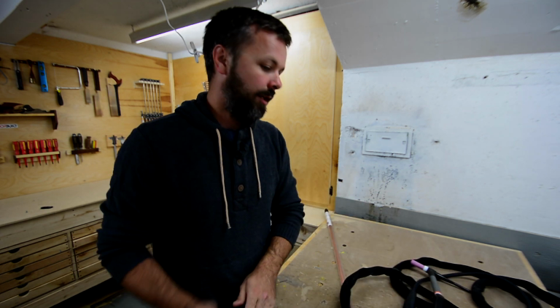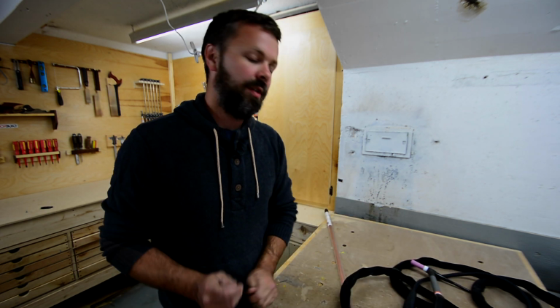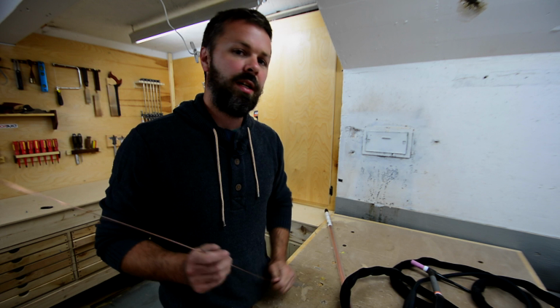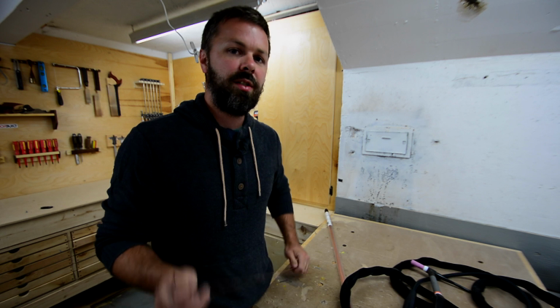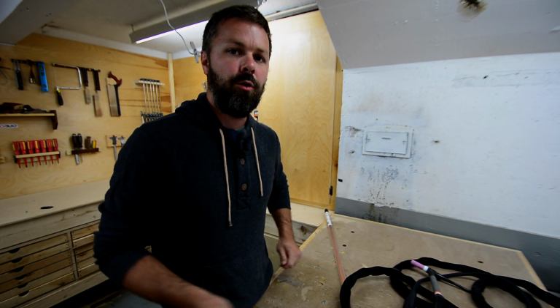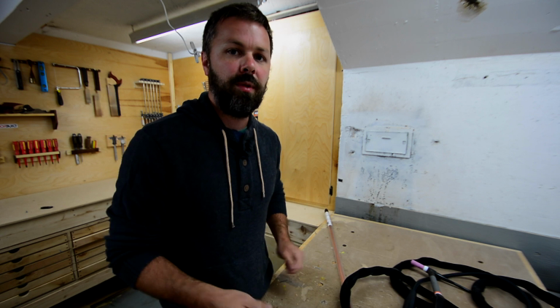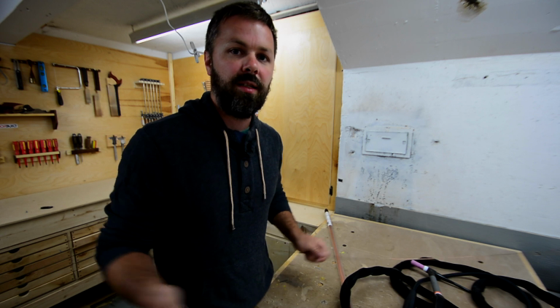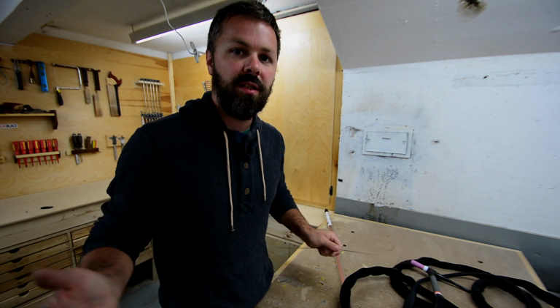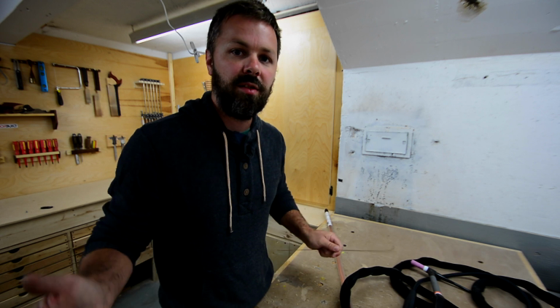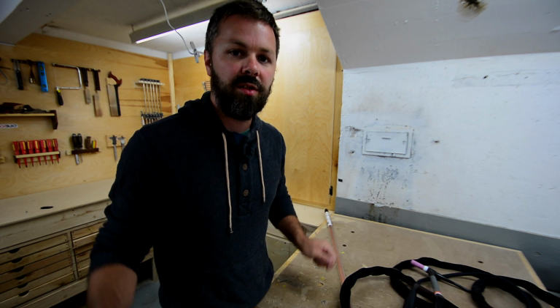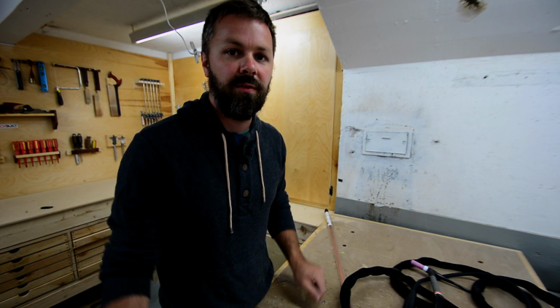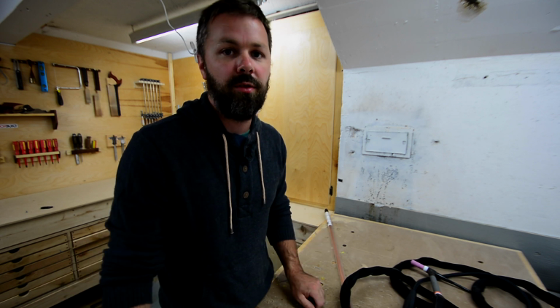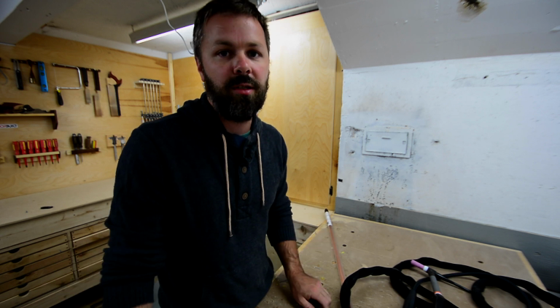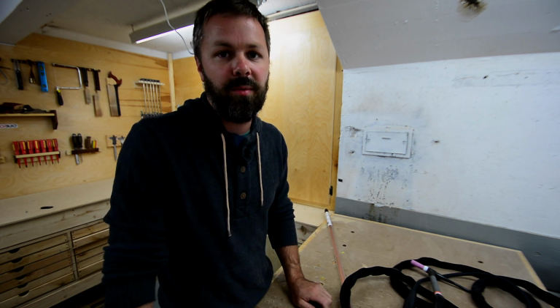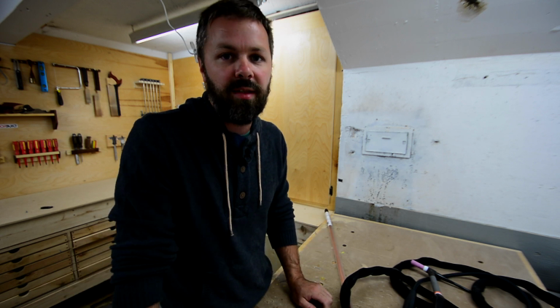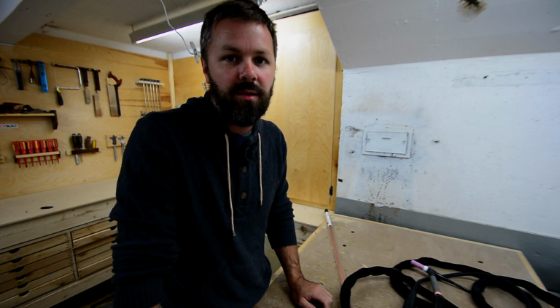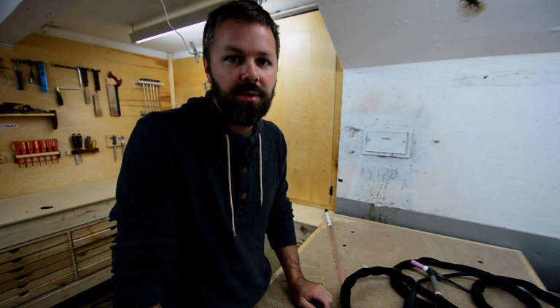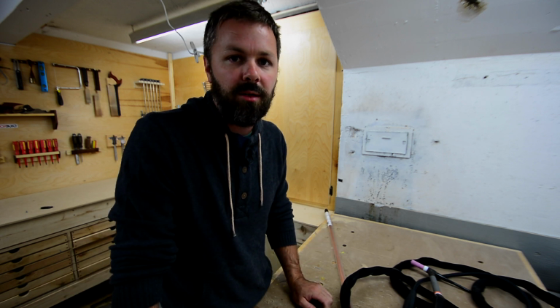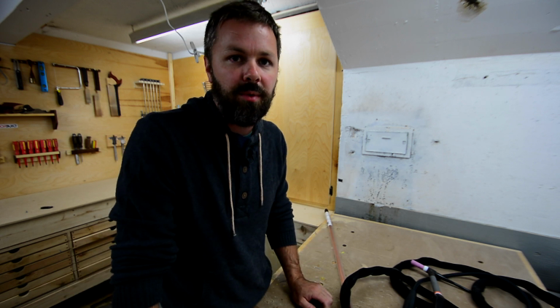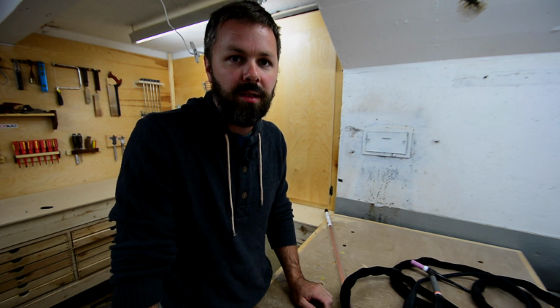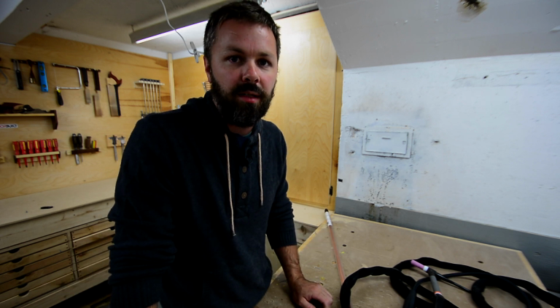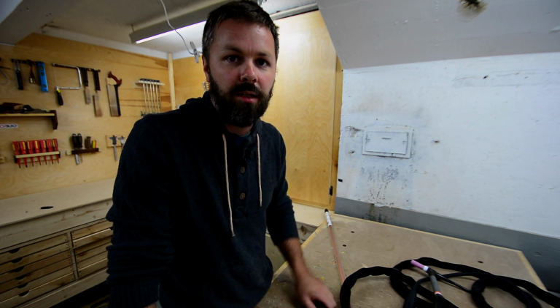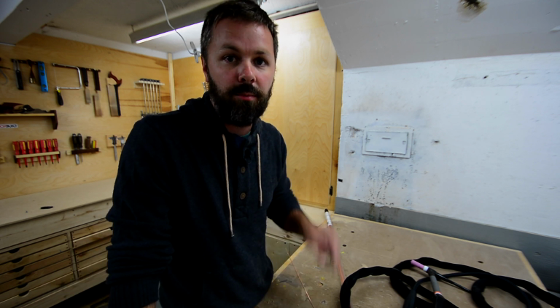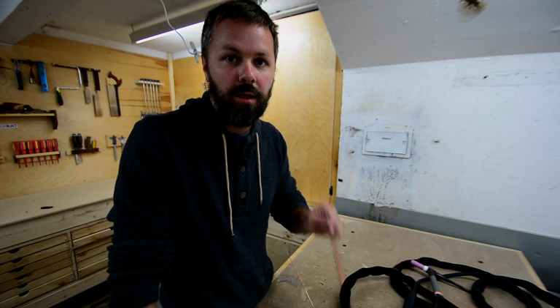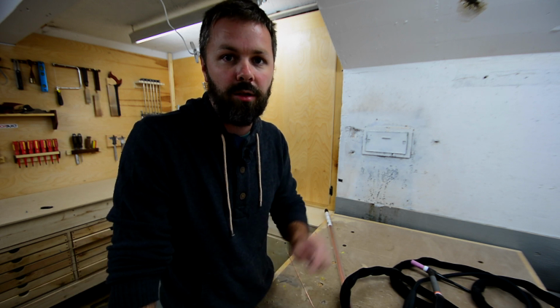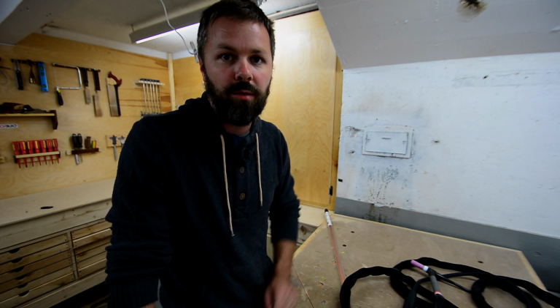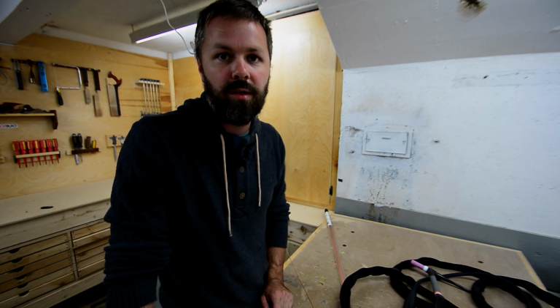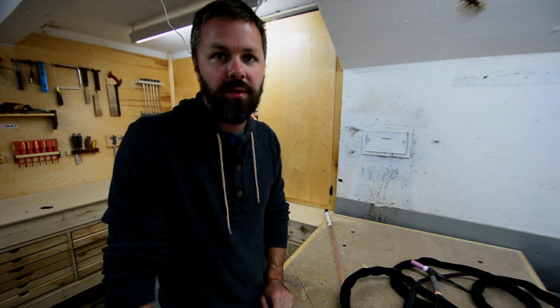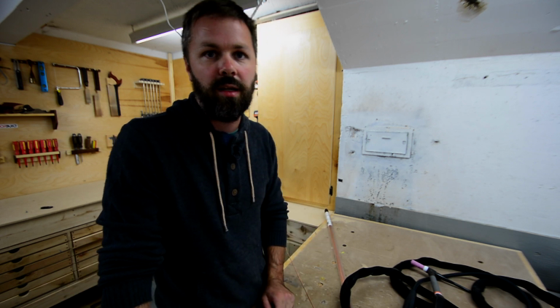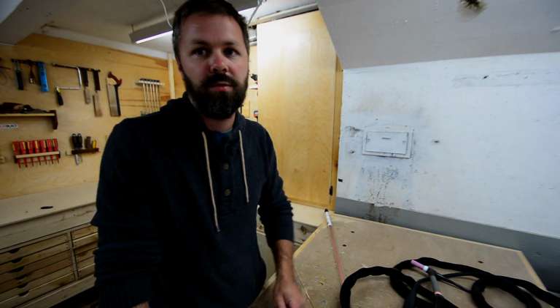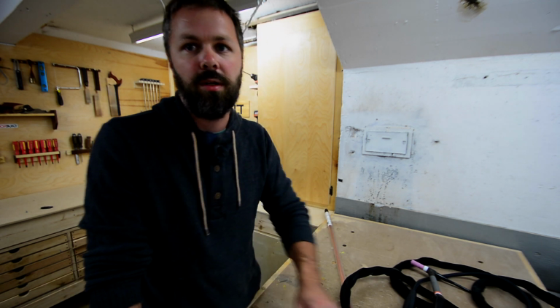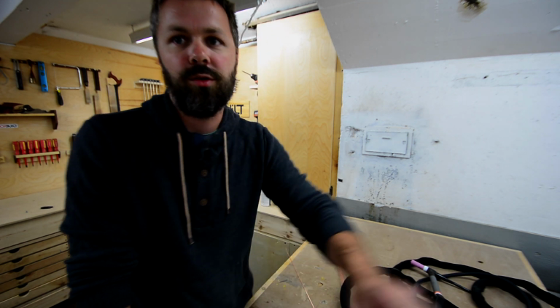Anyways guys, I hope you liked this. If you do, give me a big thumbs up. I'm Ryan Nodwell — thanks for watching.